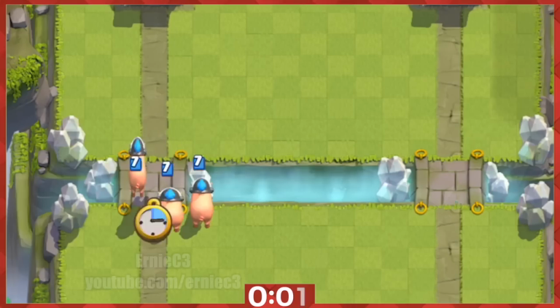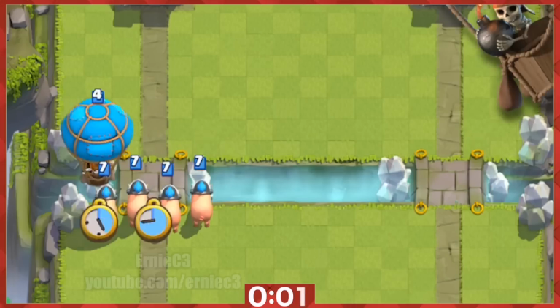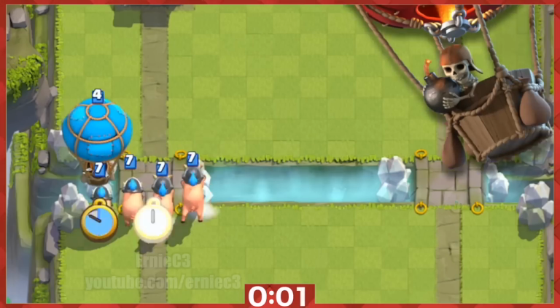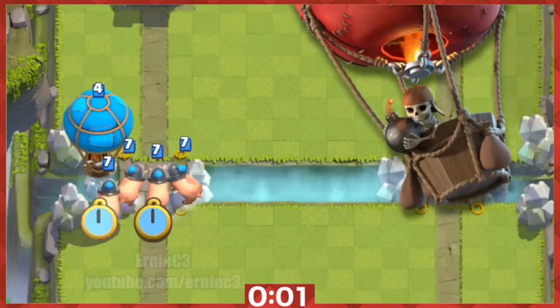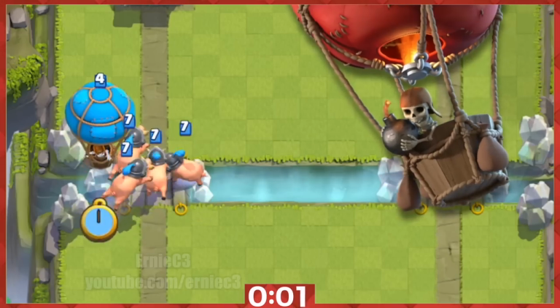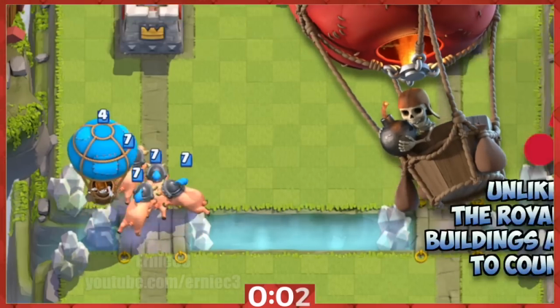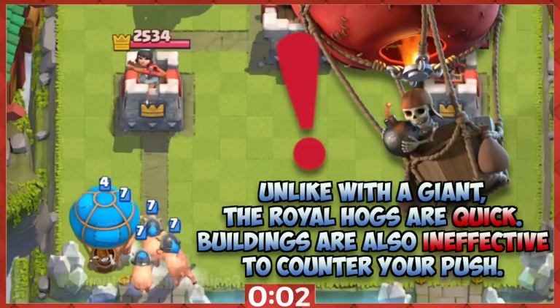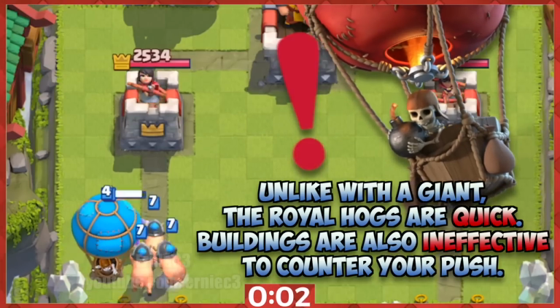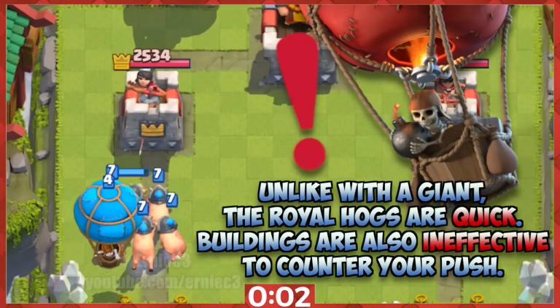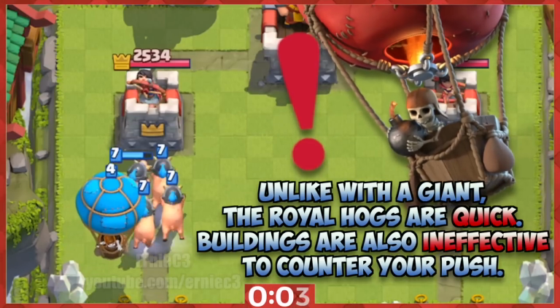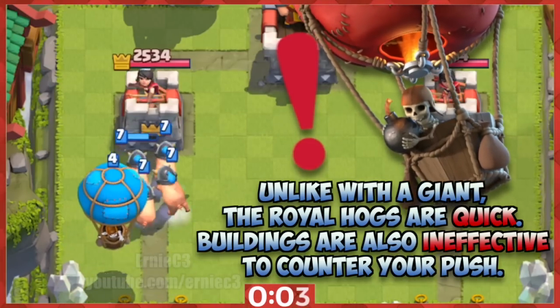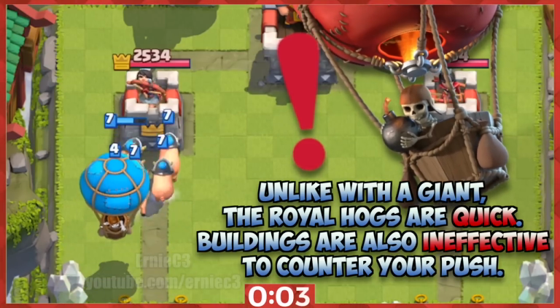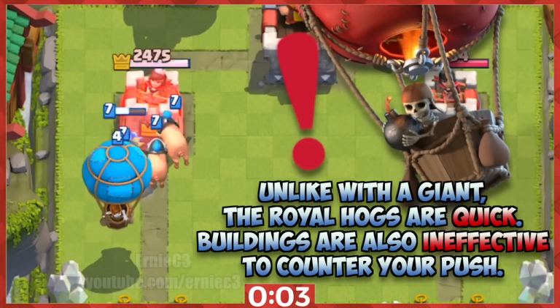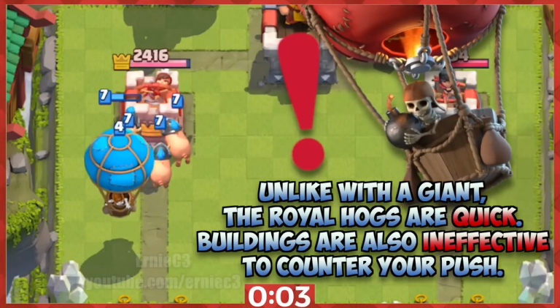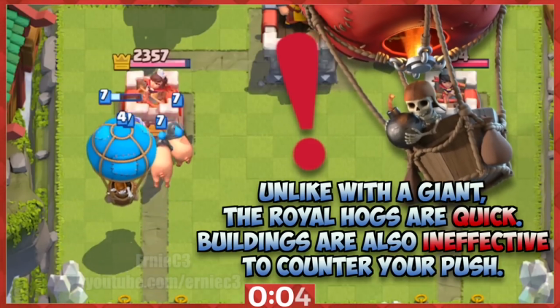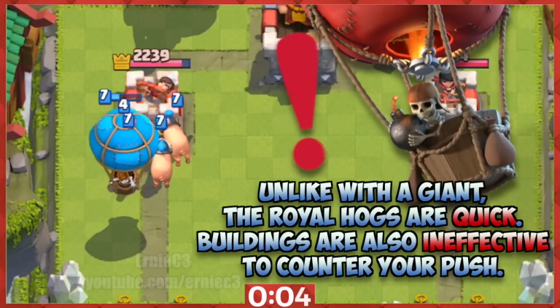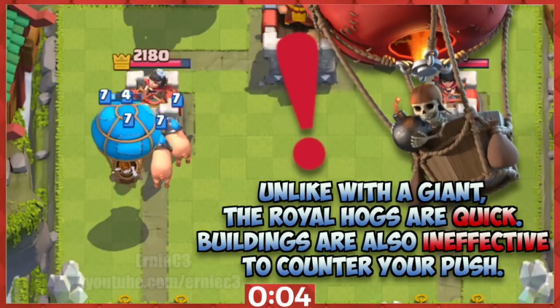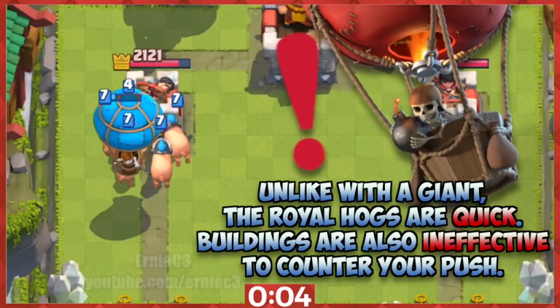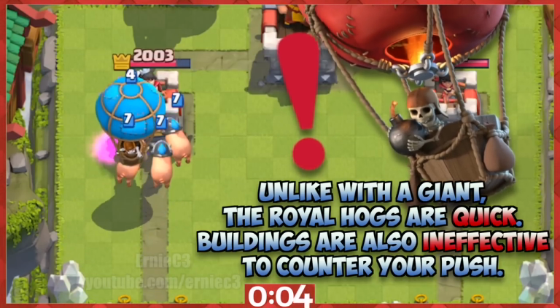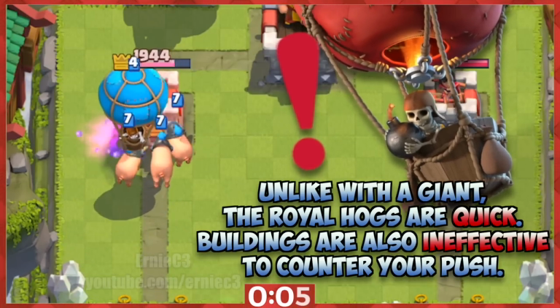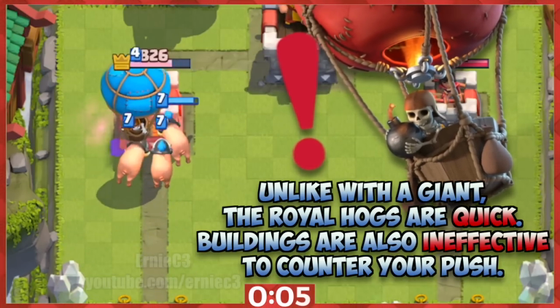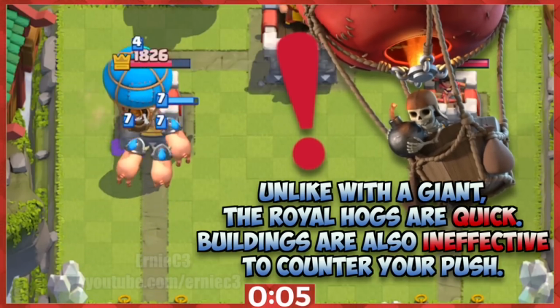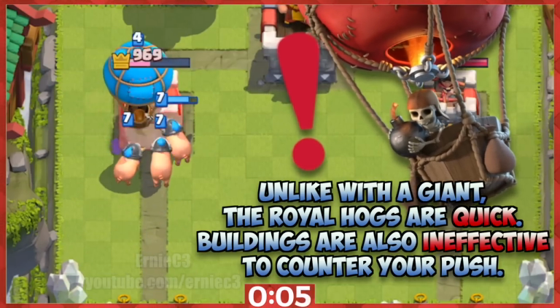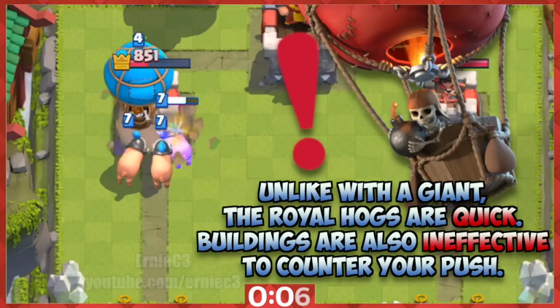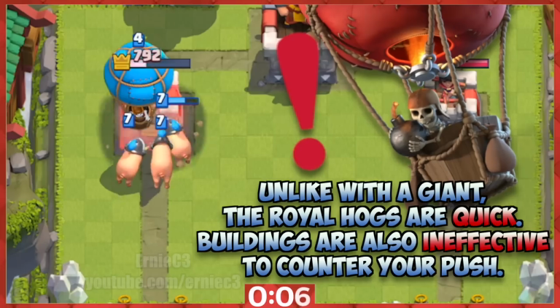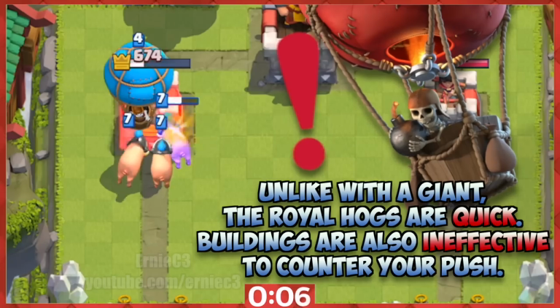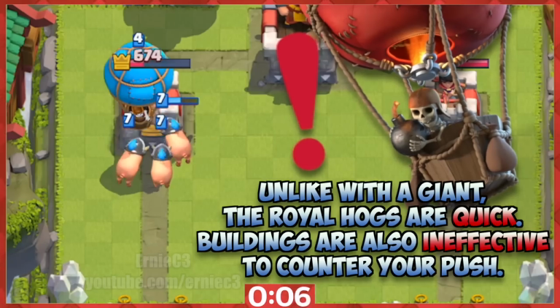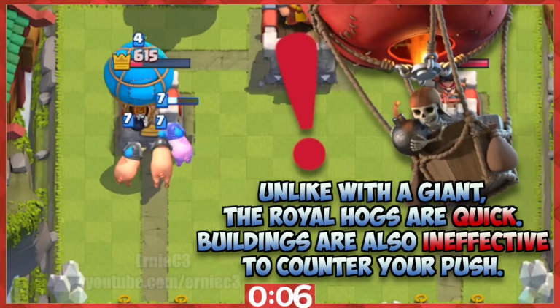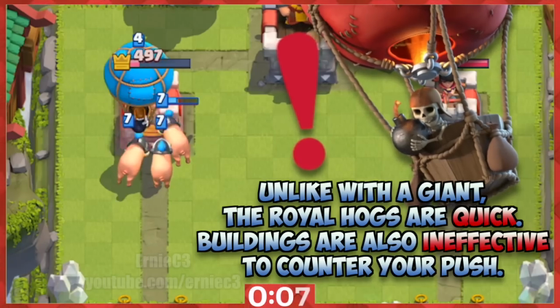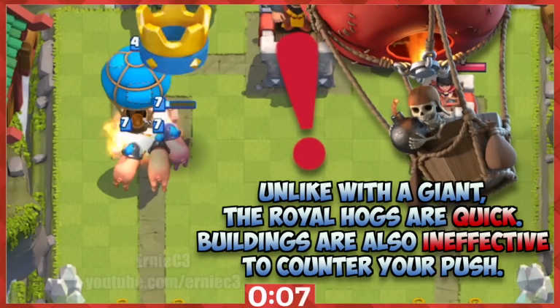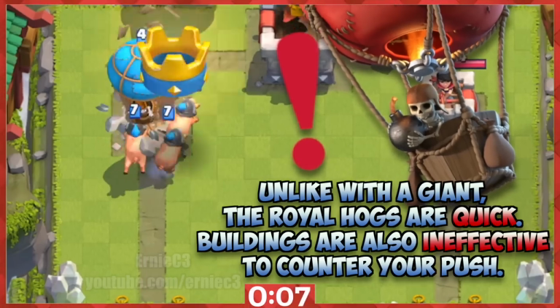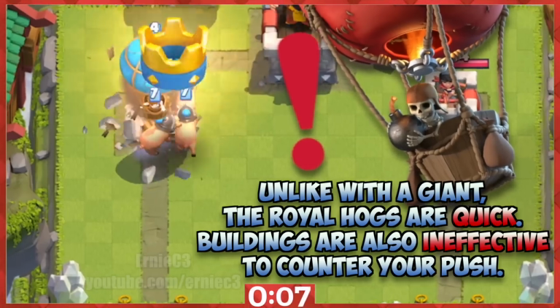1. Use them with a balloon. Altogether, the Royal Hogs have 2400 health, so they're immensely tanky, and they pressure alongside the balloon.